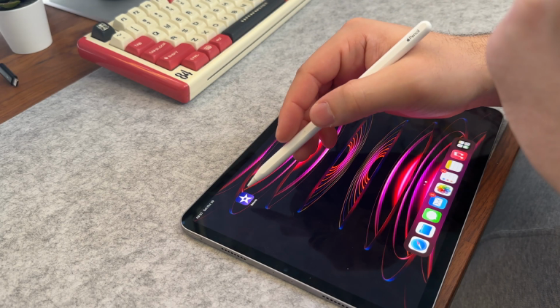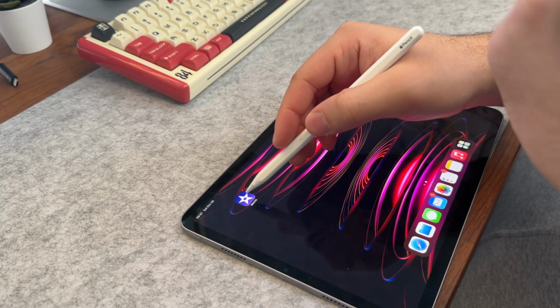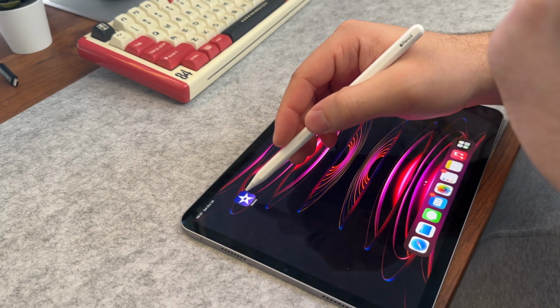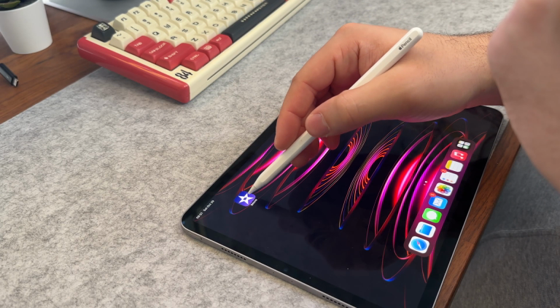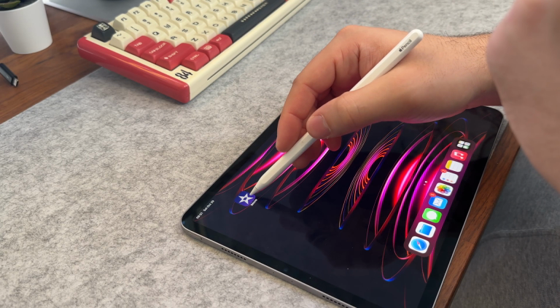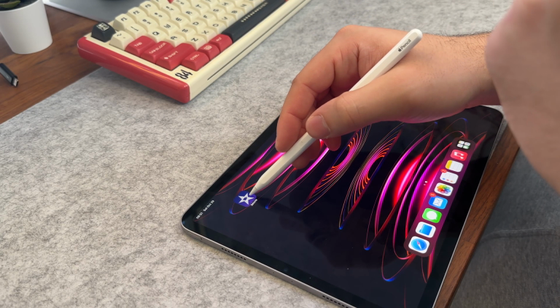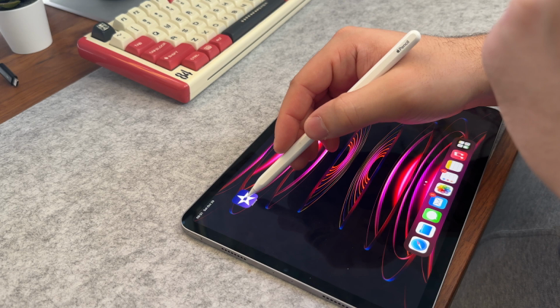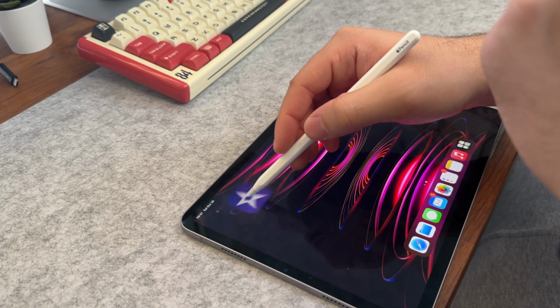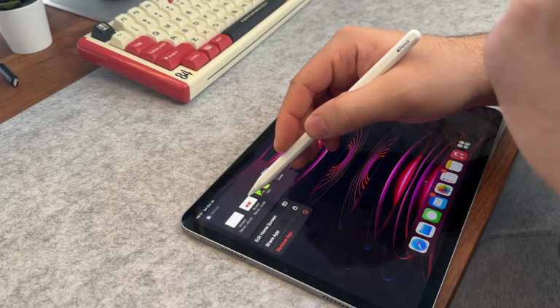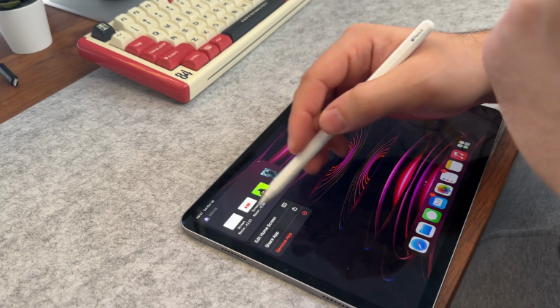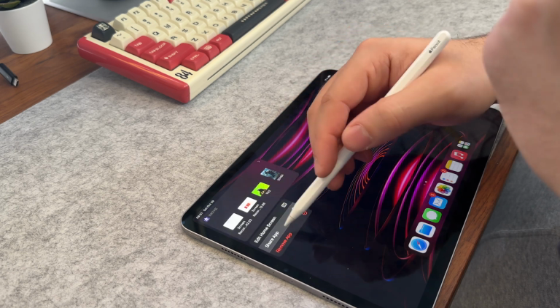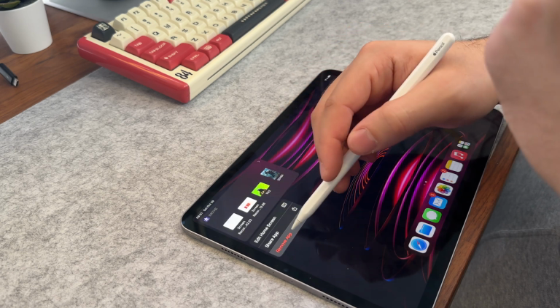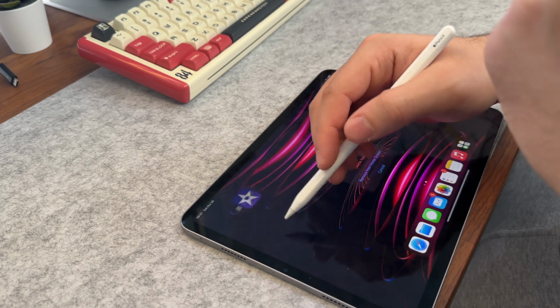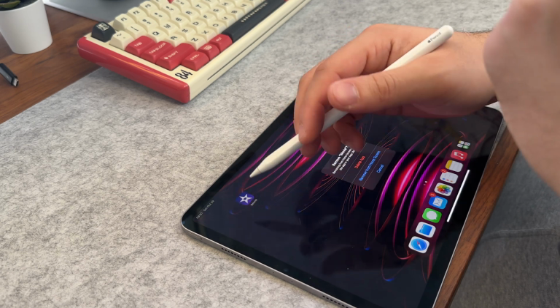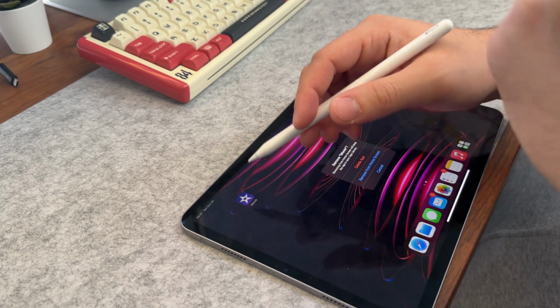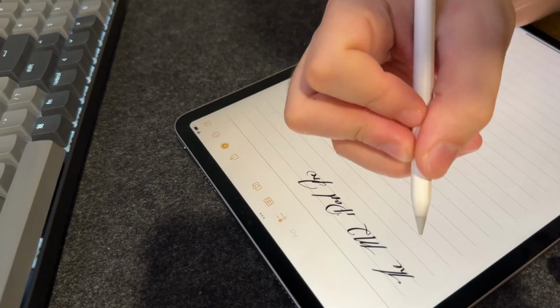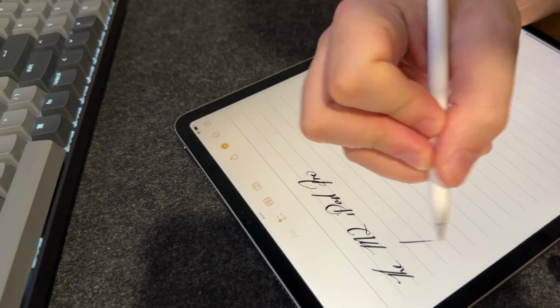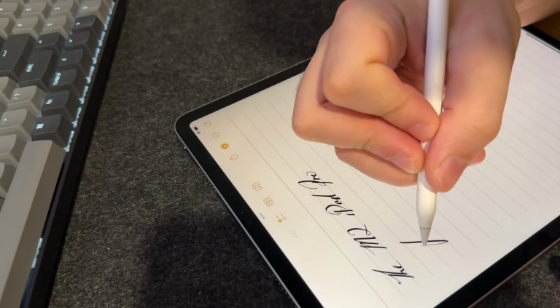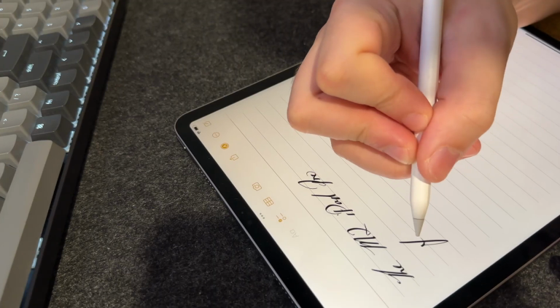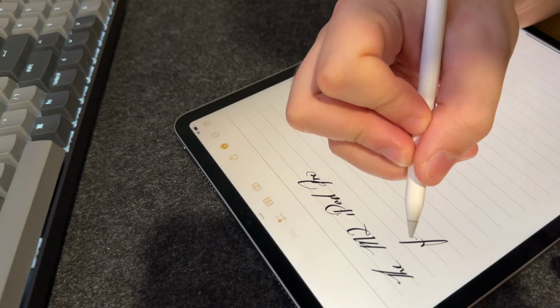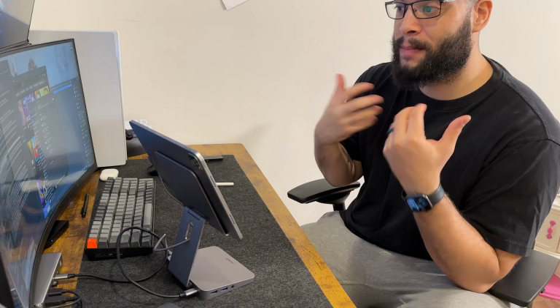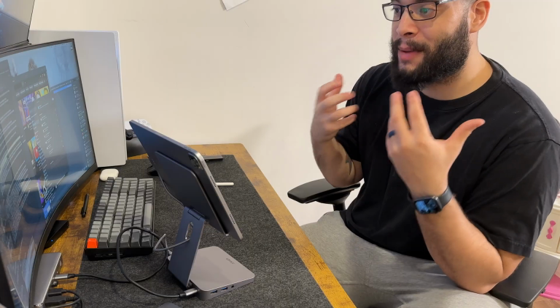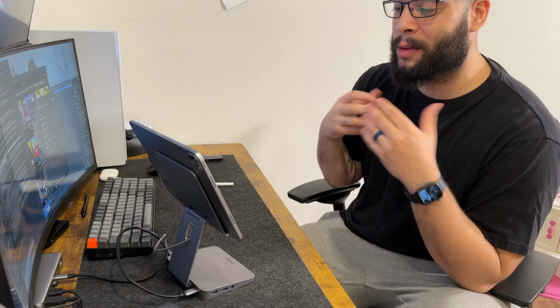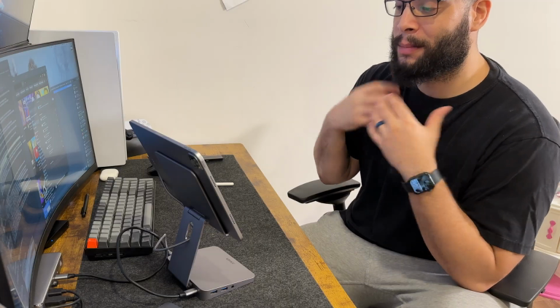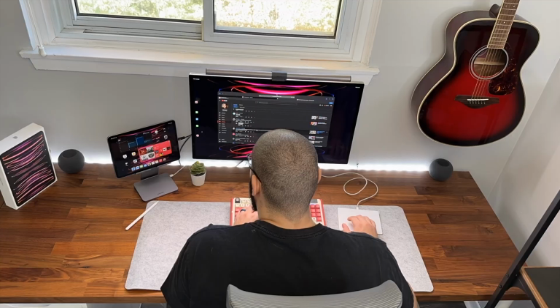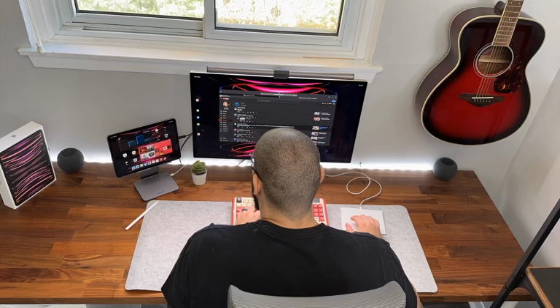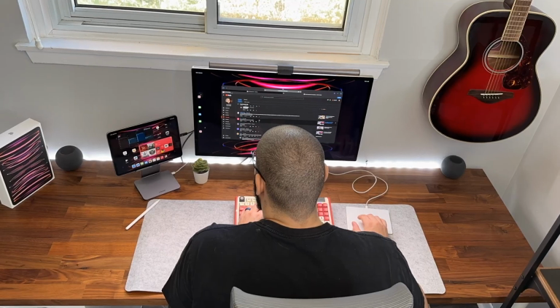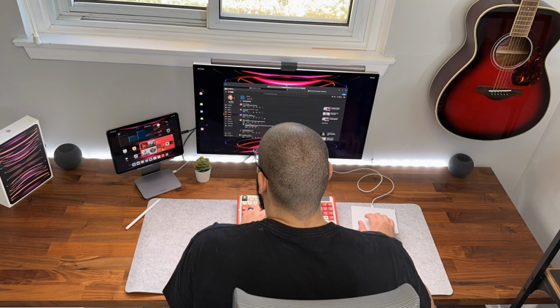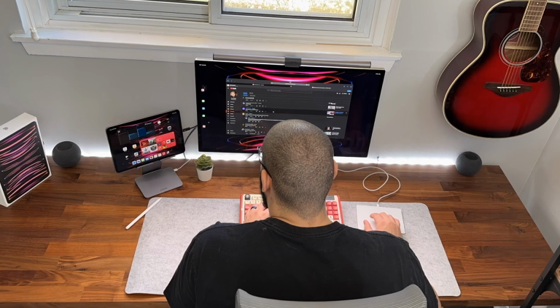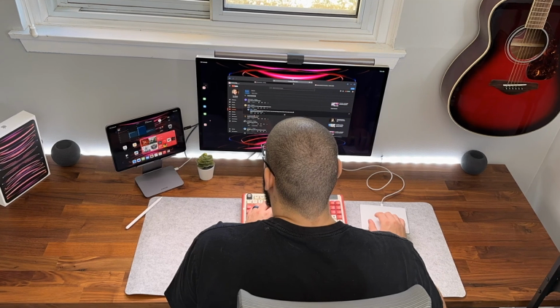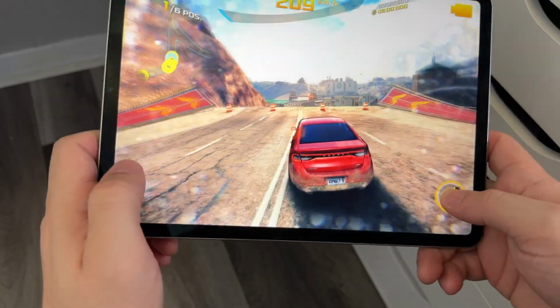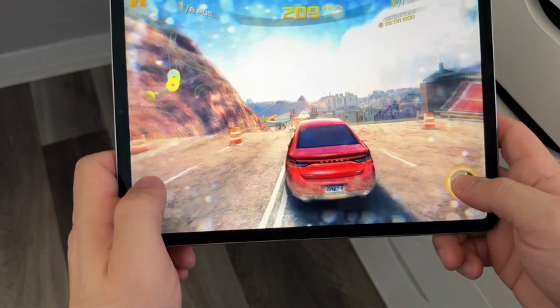For me, an organized iPad keeps me organized since I use my iPad daily for just about everything, including work, YouTube, gaming, and relaxation.